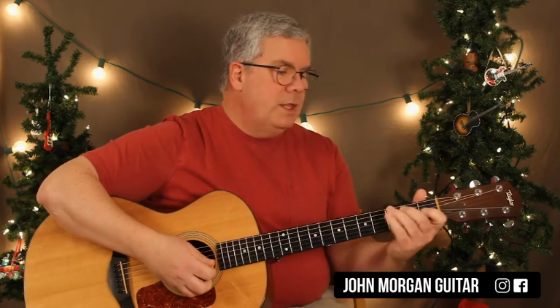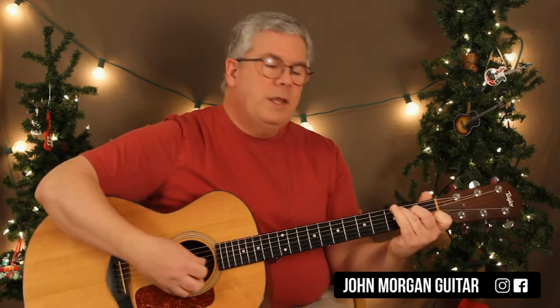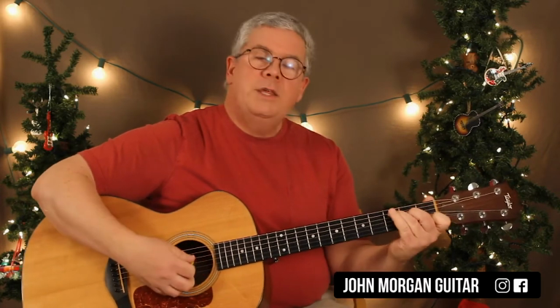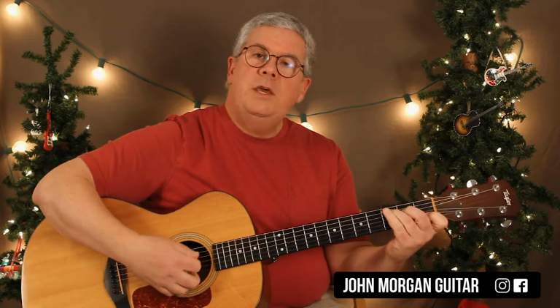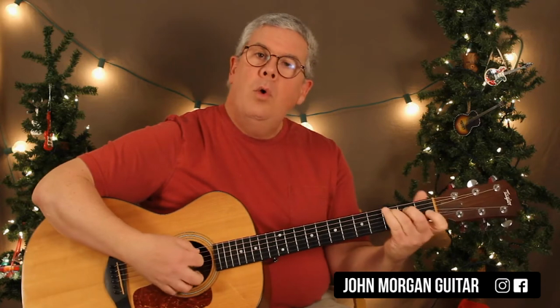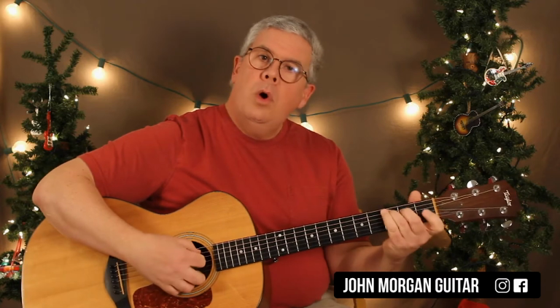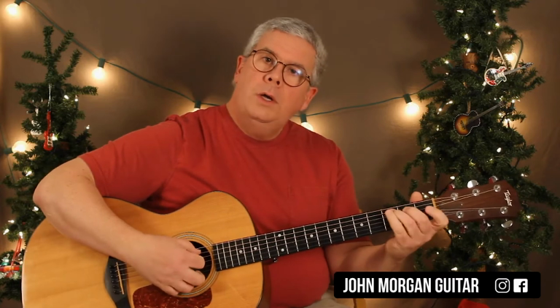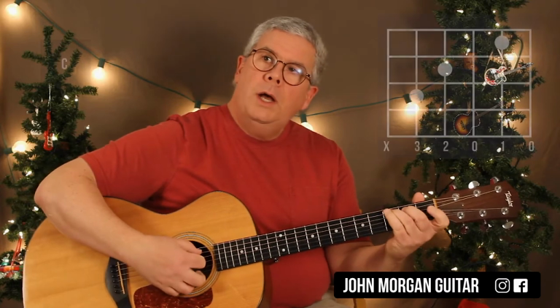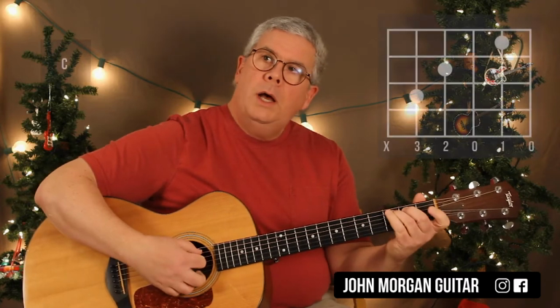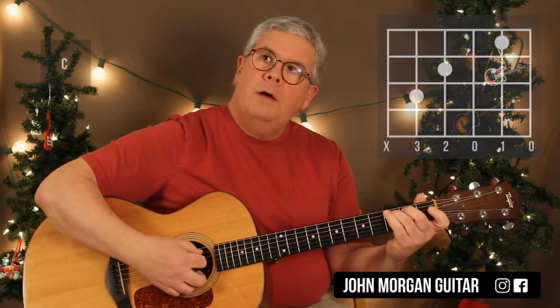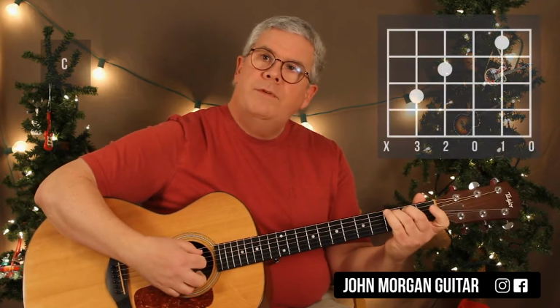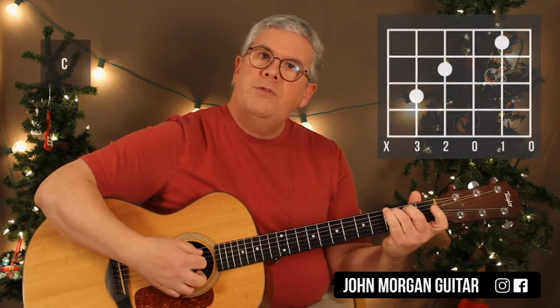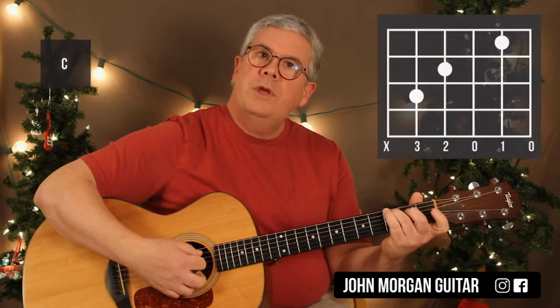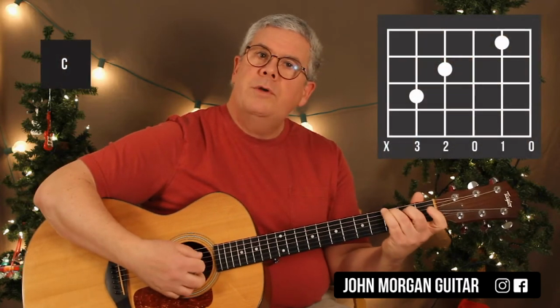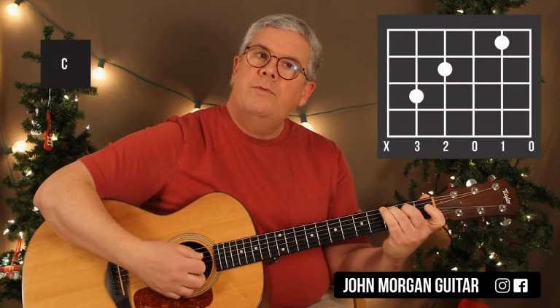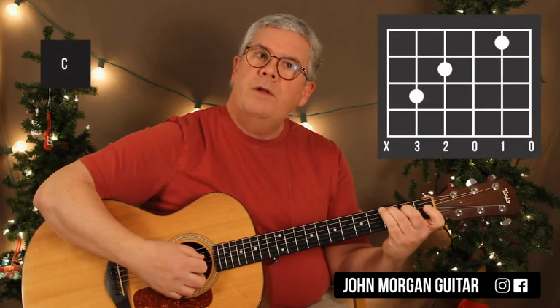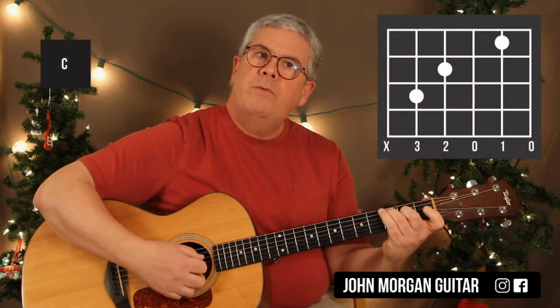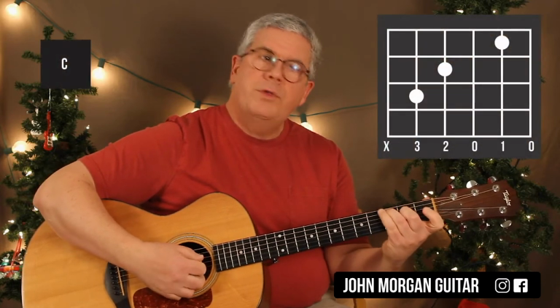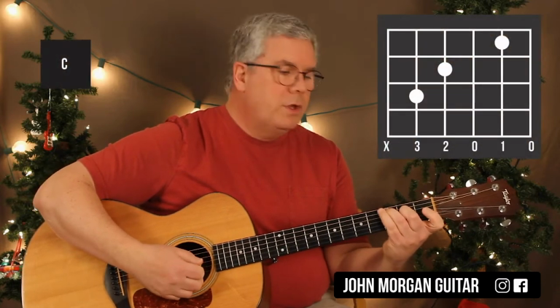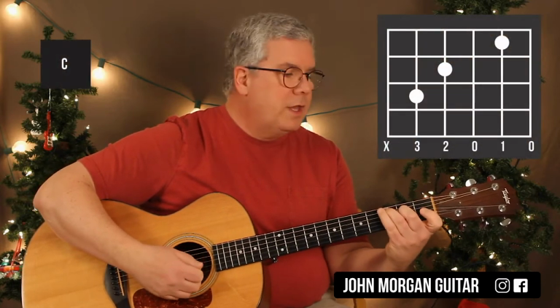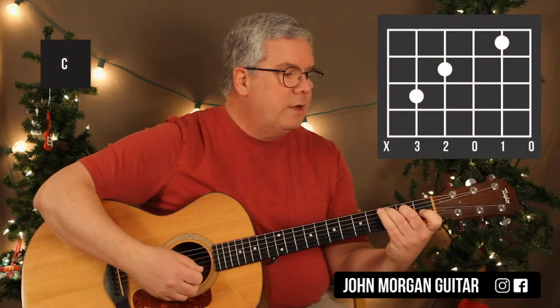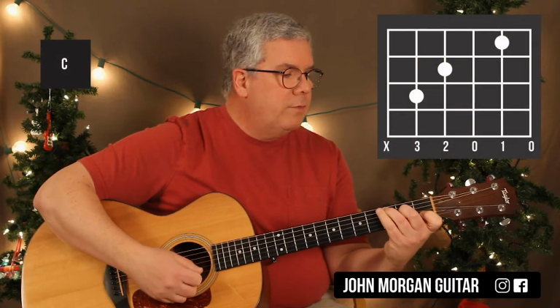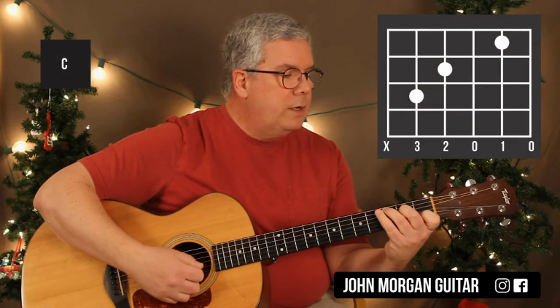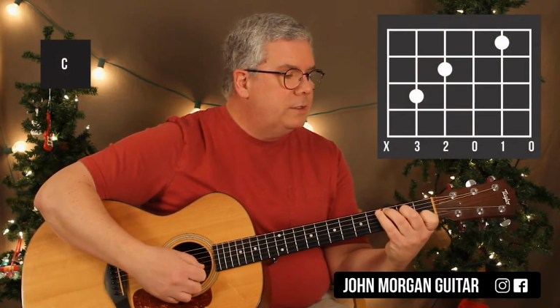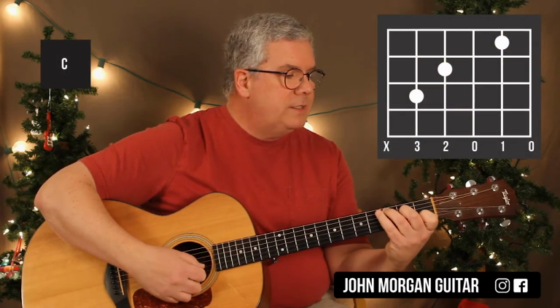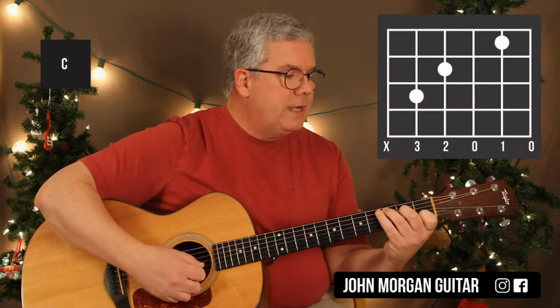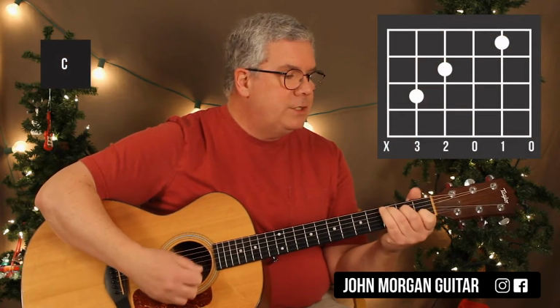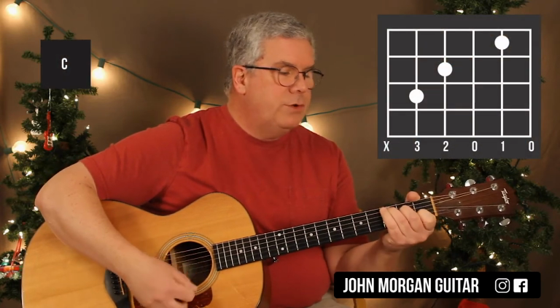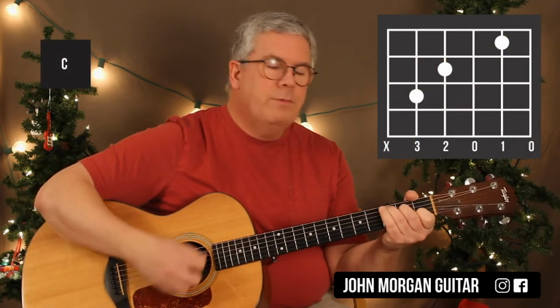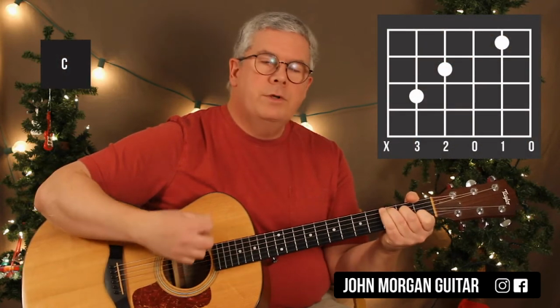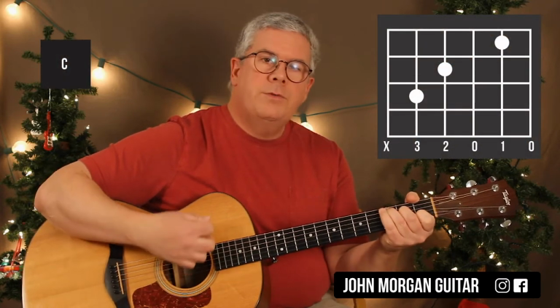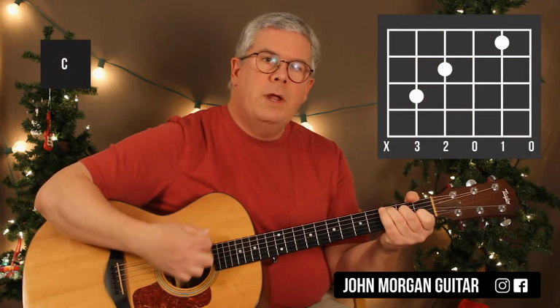Then a C chord: 5th string 3rd fret, 4th string 2nd fret, 2nd string 1st fret.